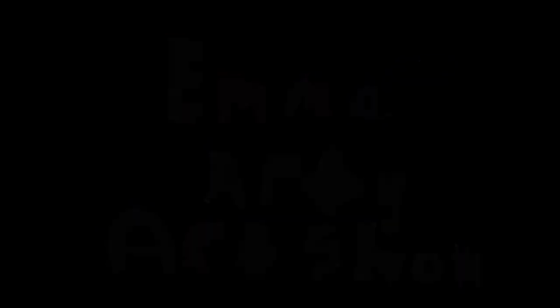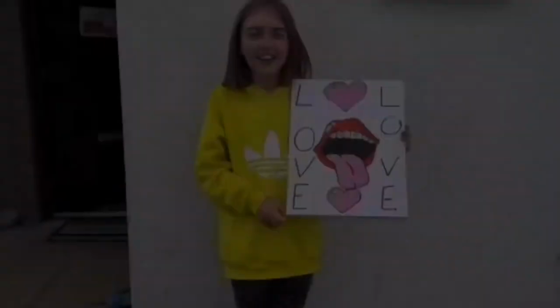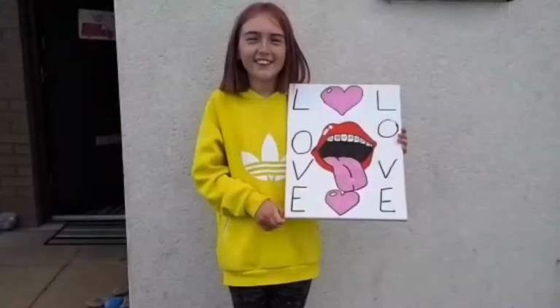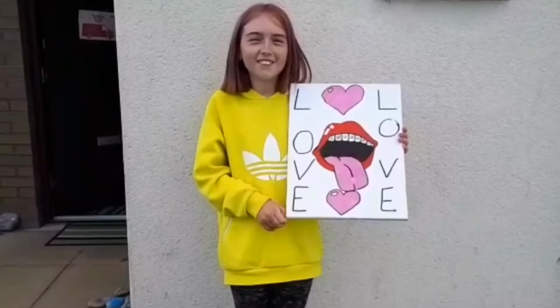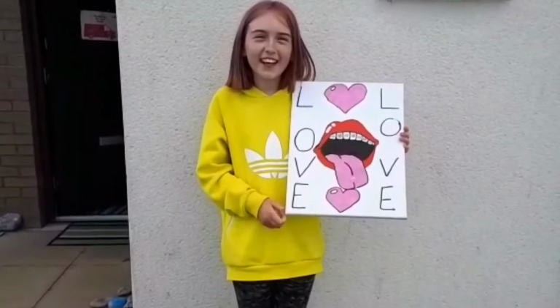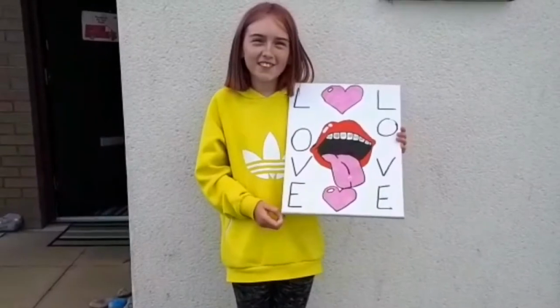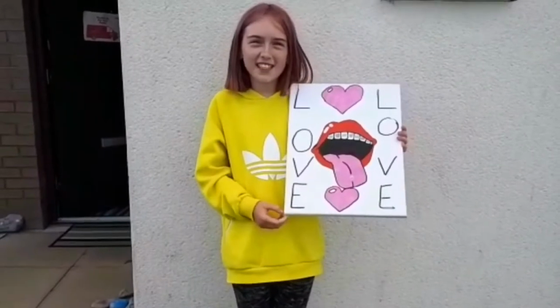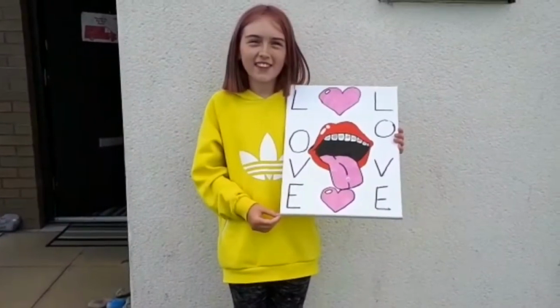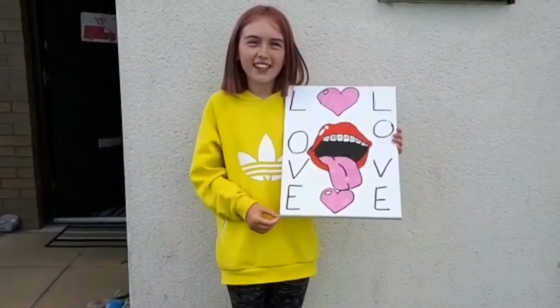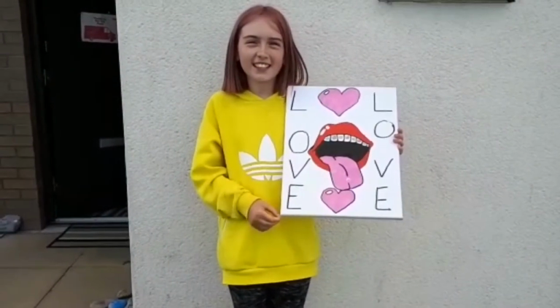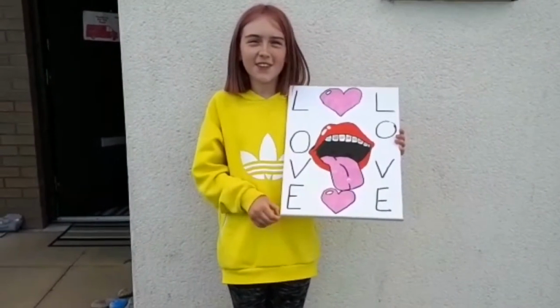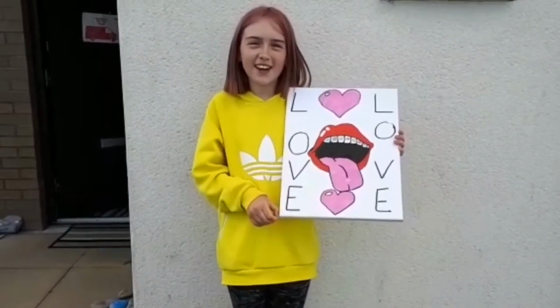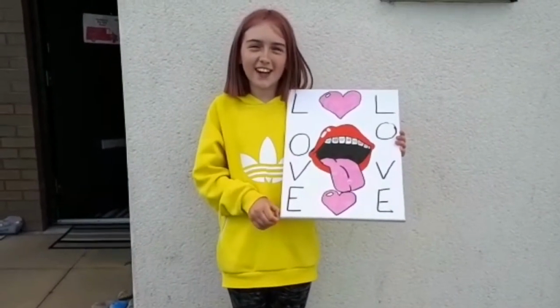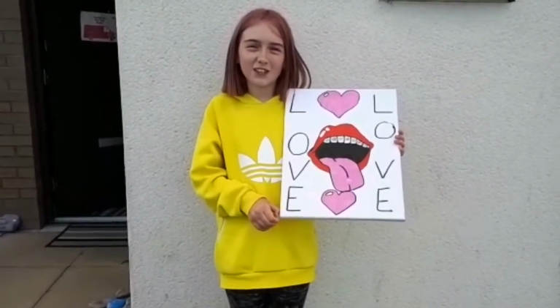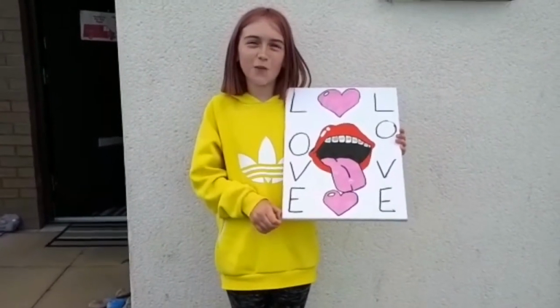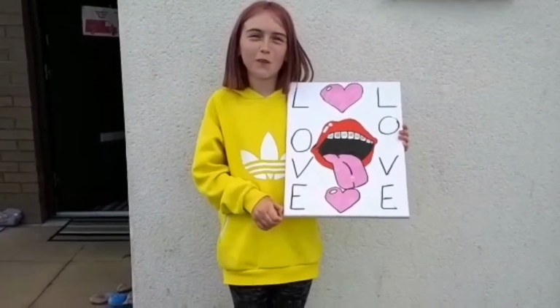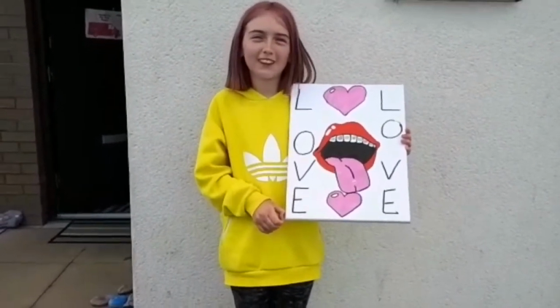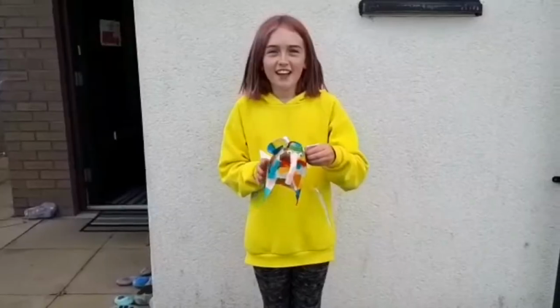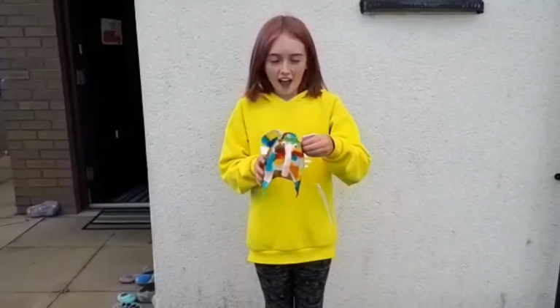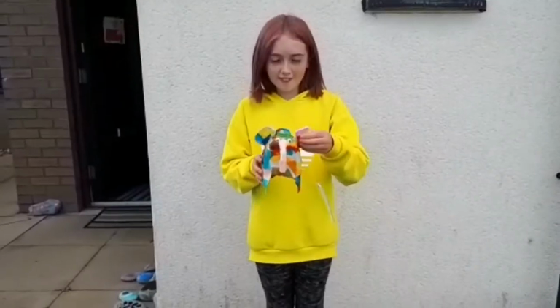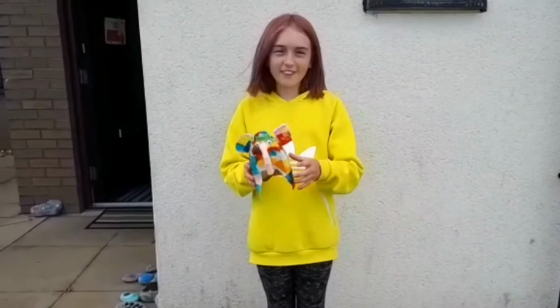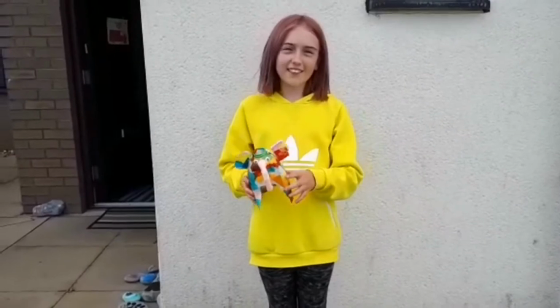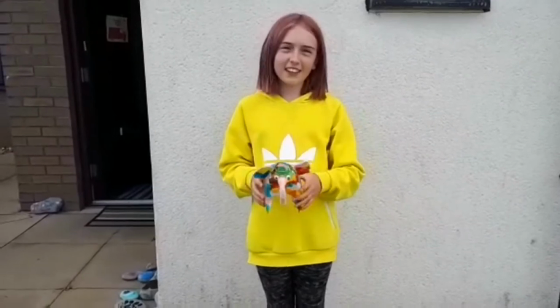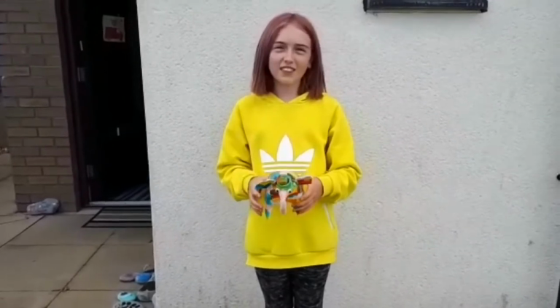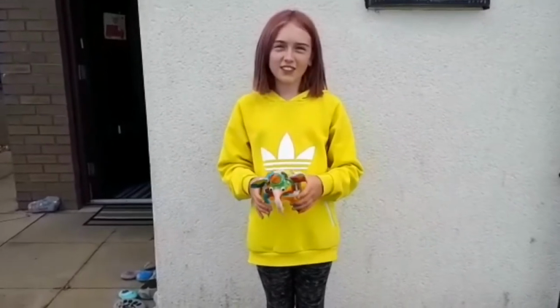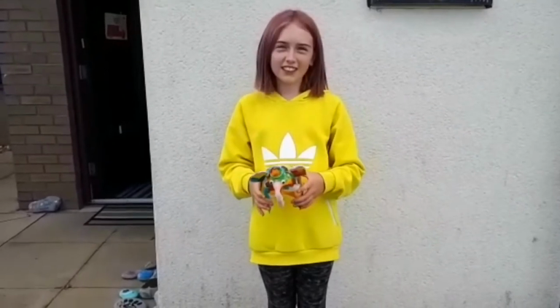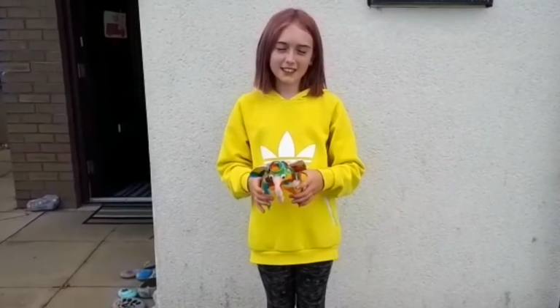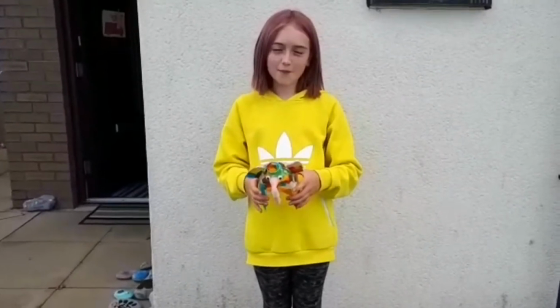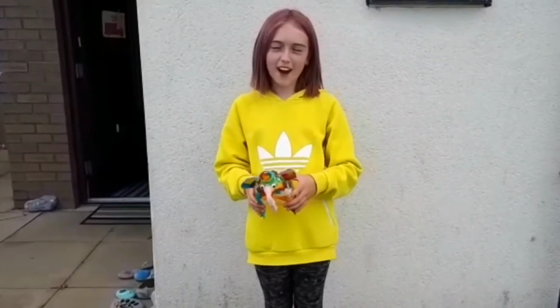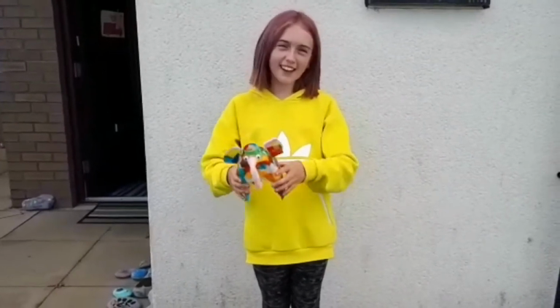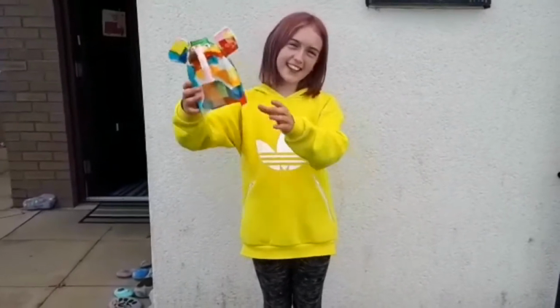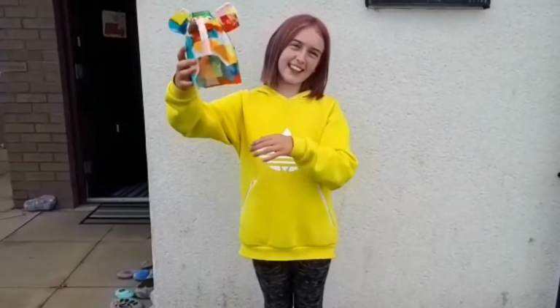Hello, my name is Emma and this is my Artie Art Show. Every week I'm going to be showing you some of my art.